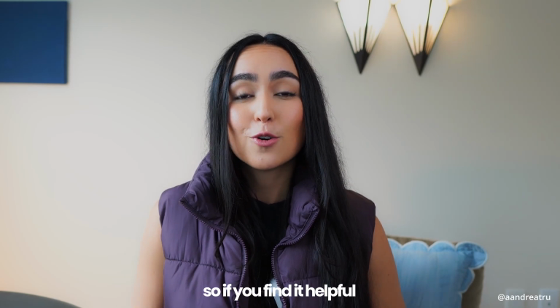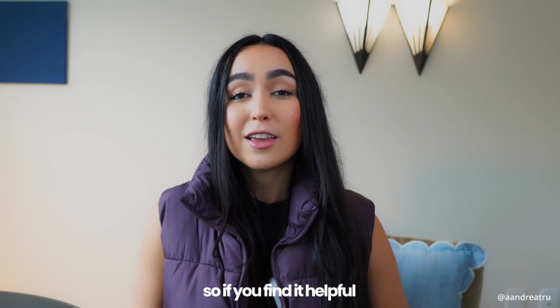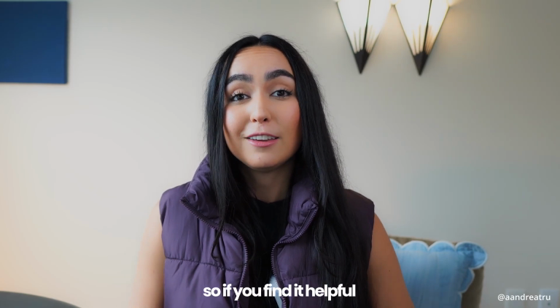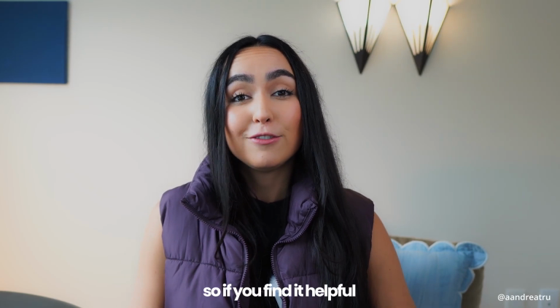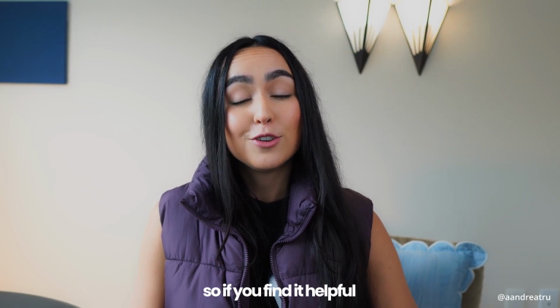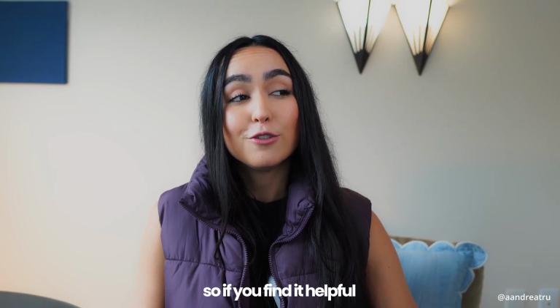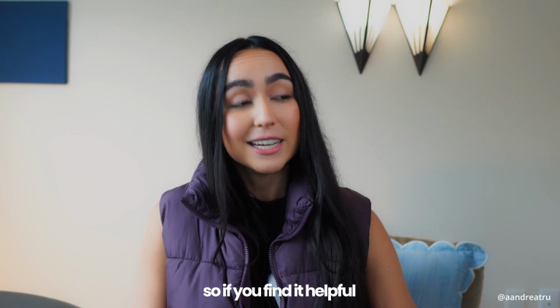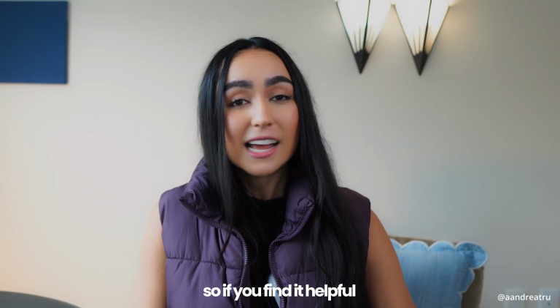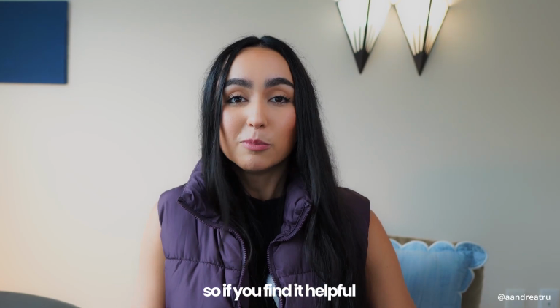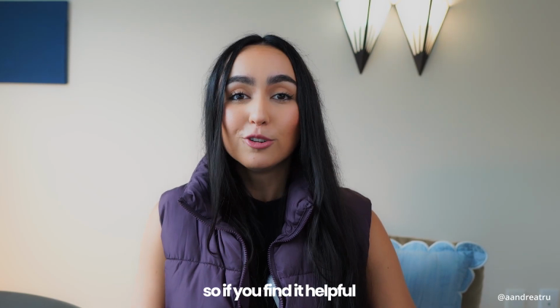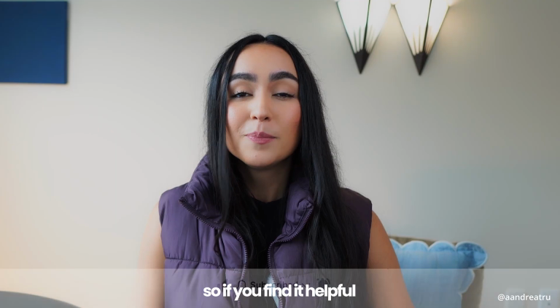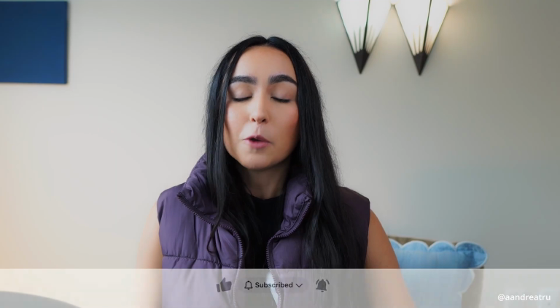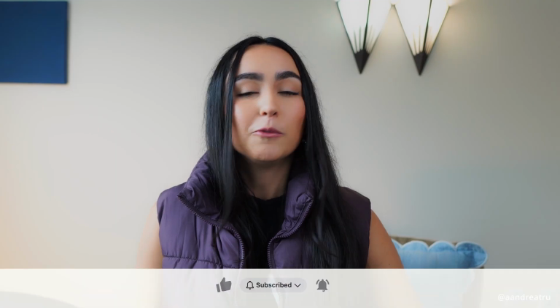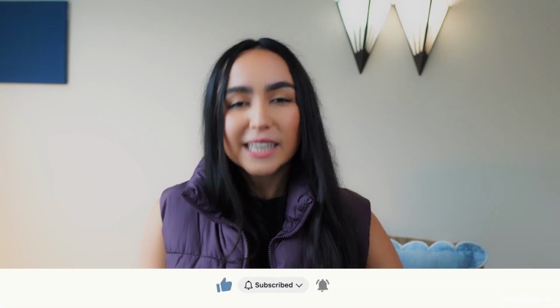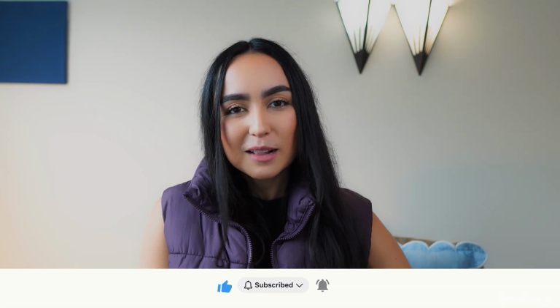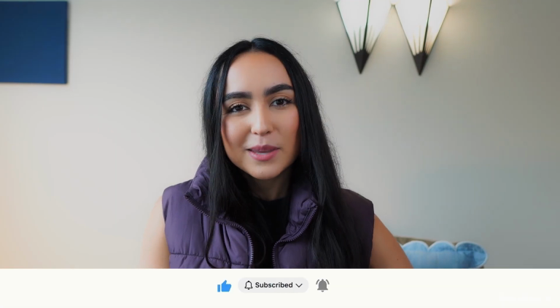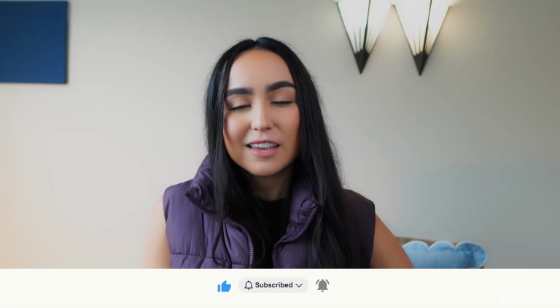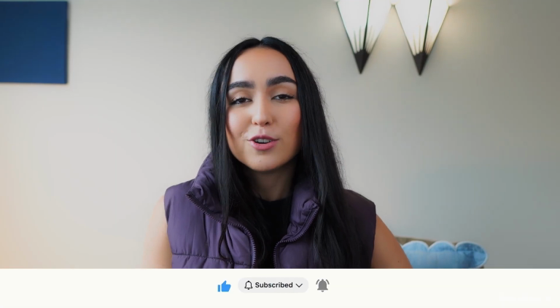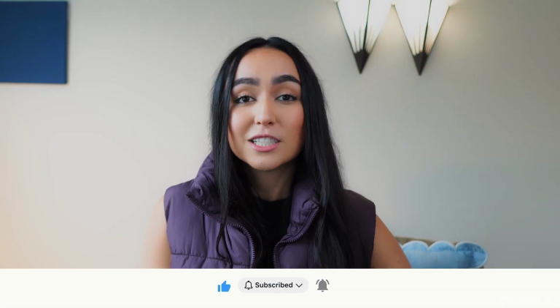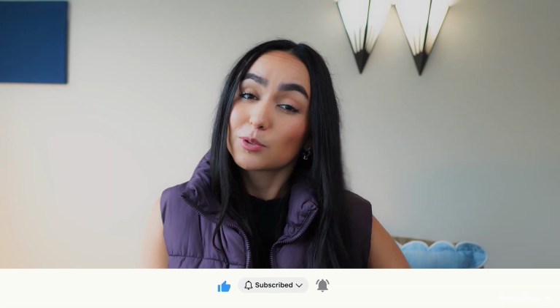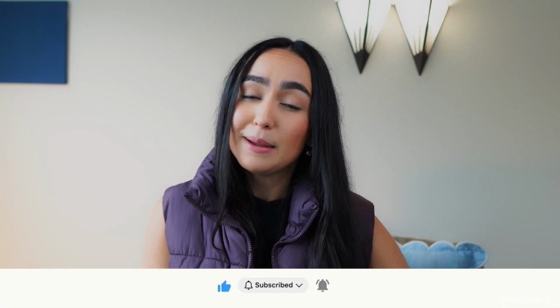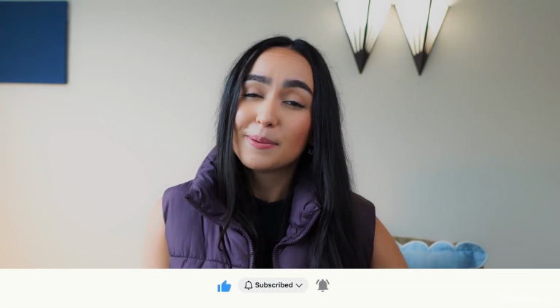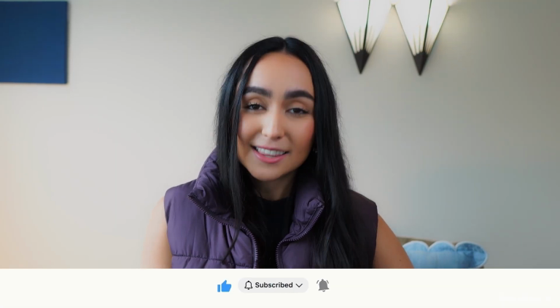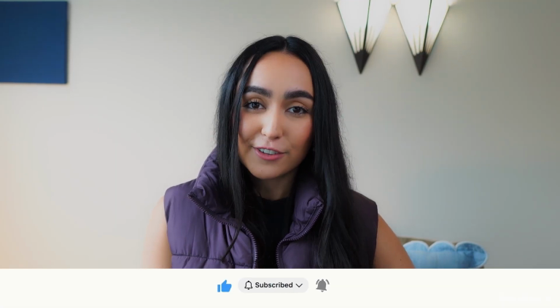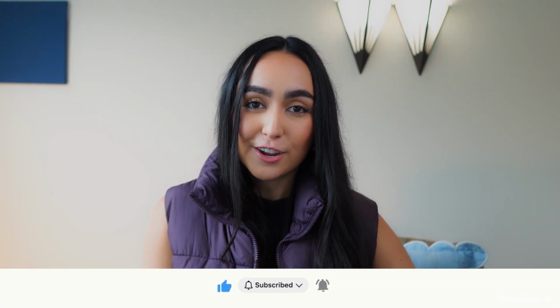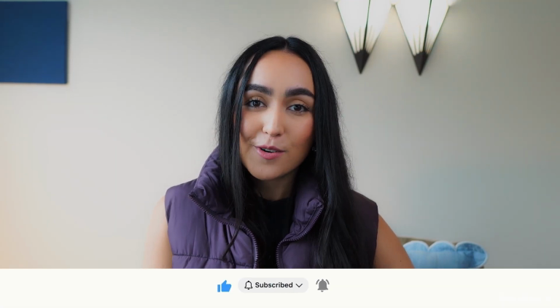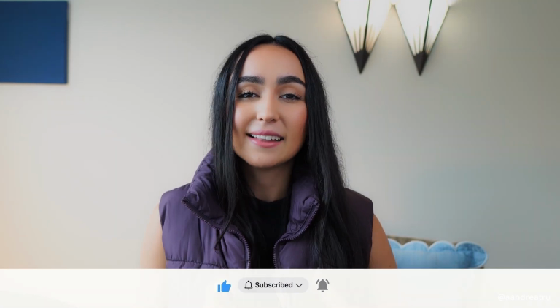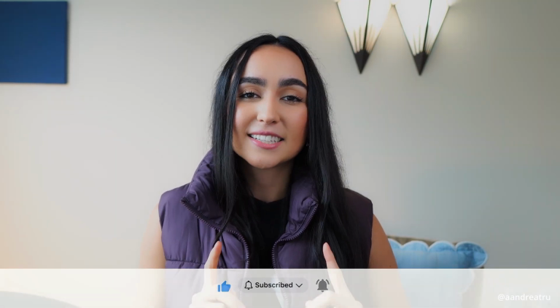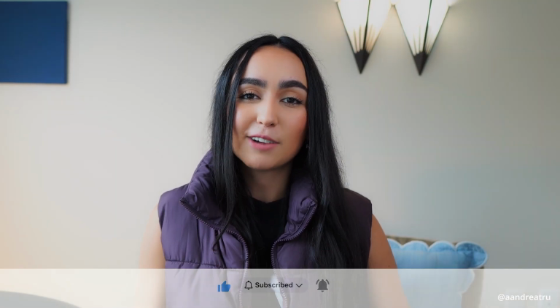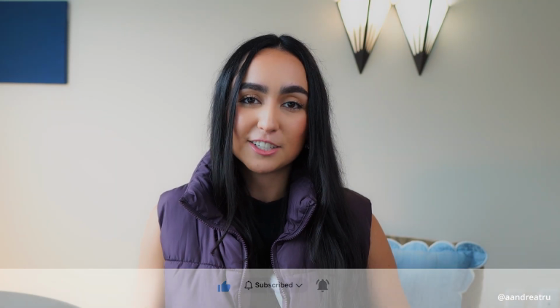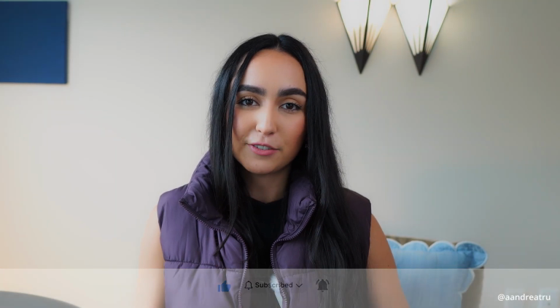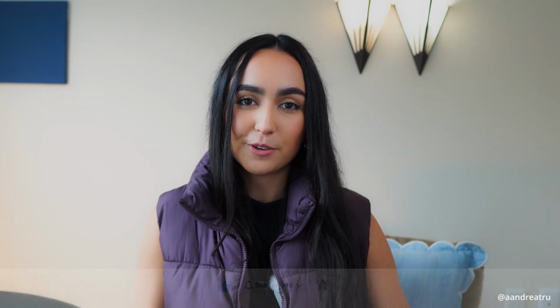So if you find it helpful, it would really help me if you can subscribe, like this video, and let's get right into the video.